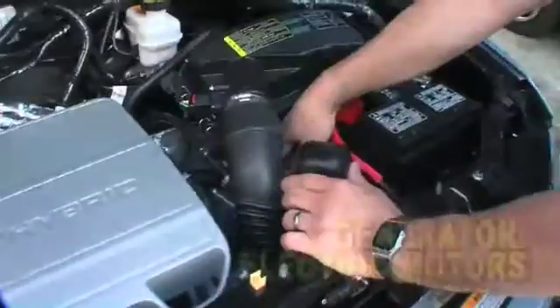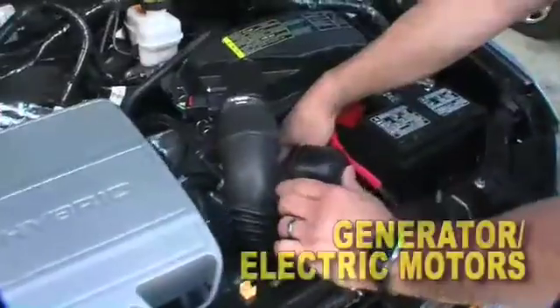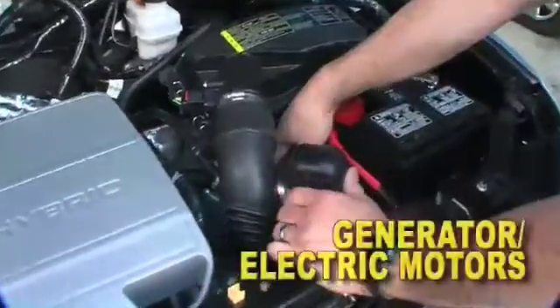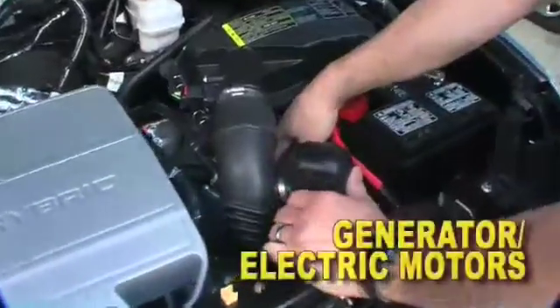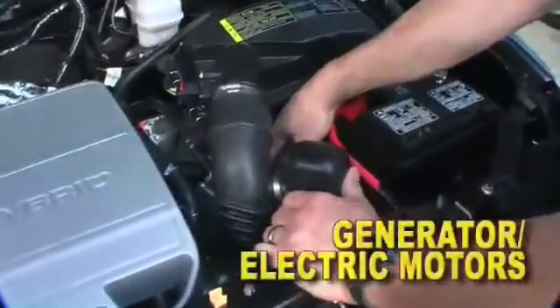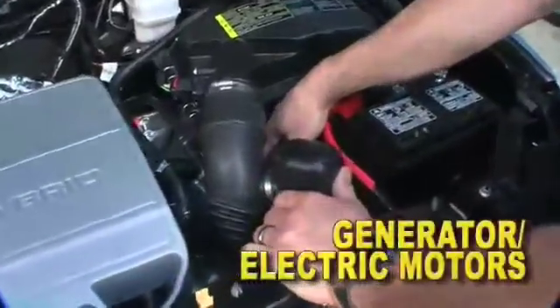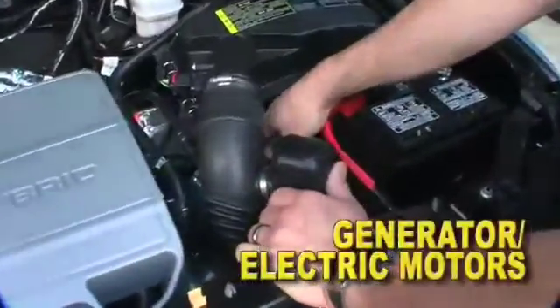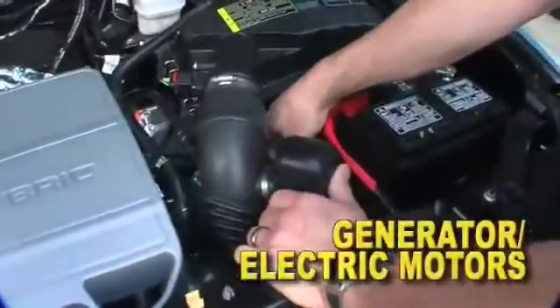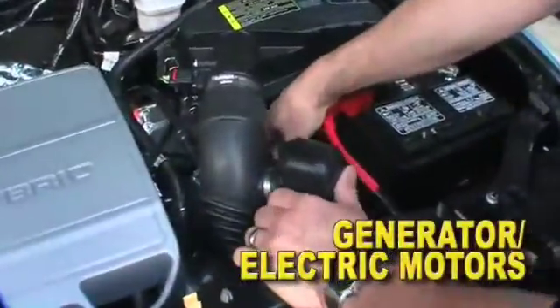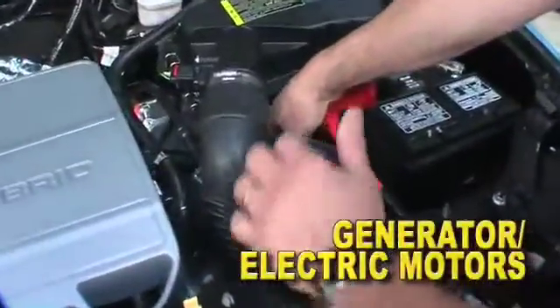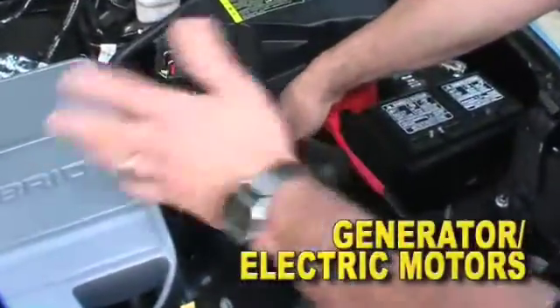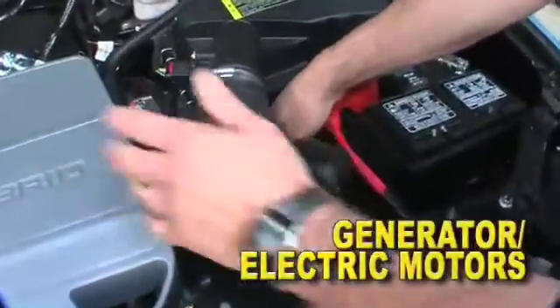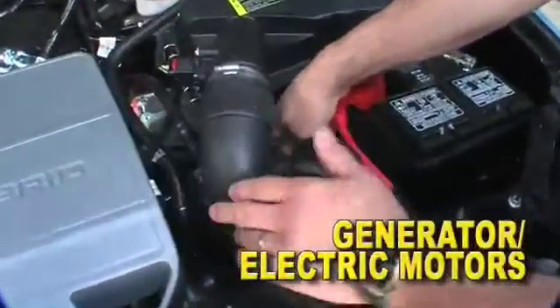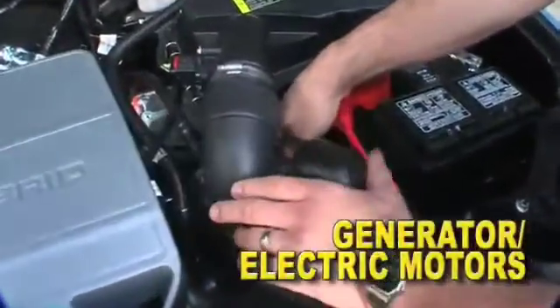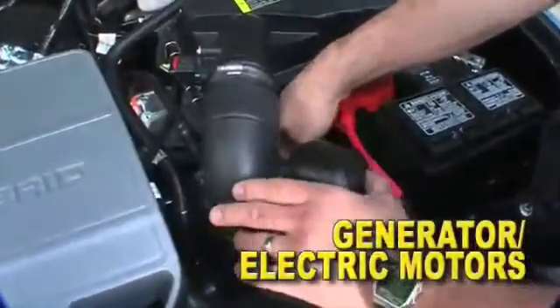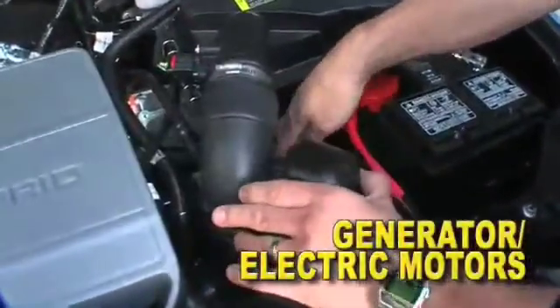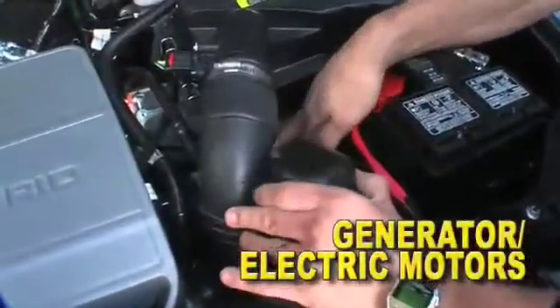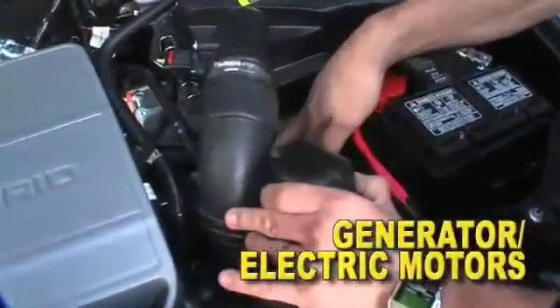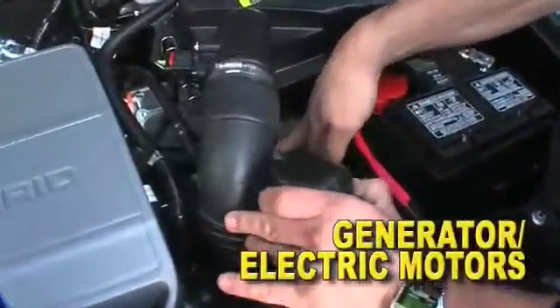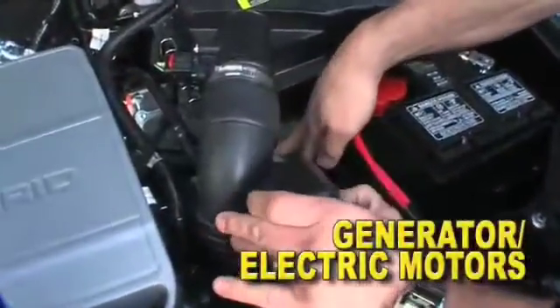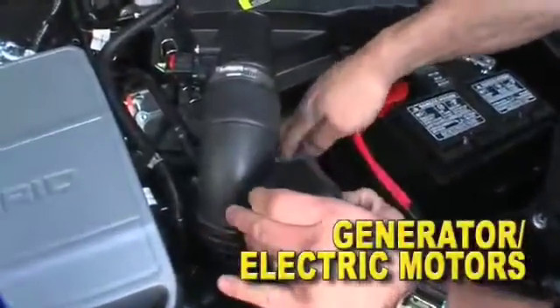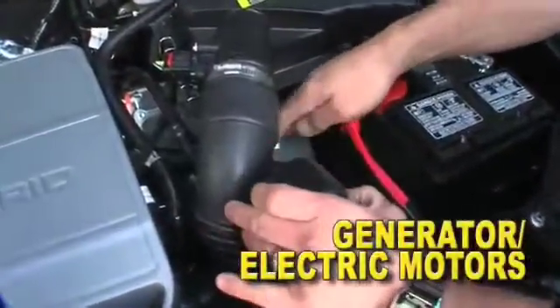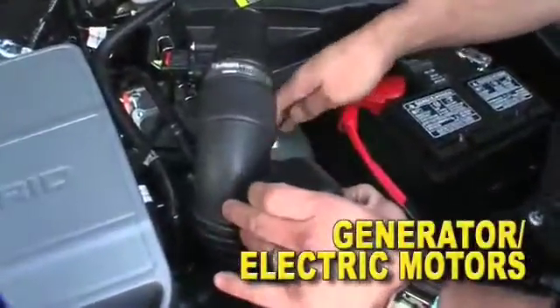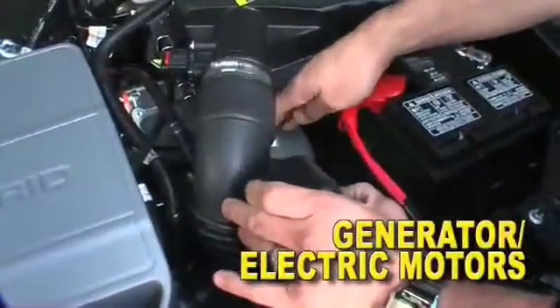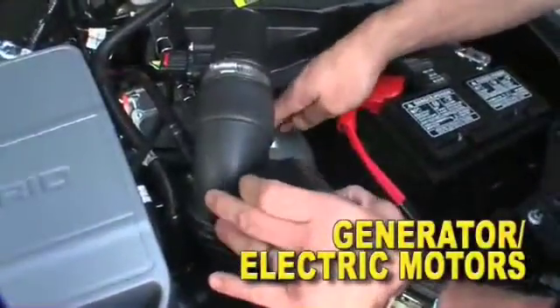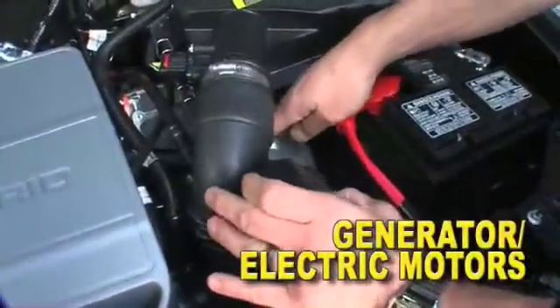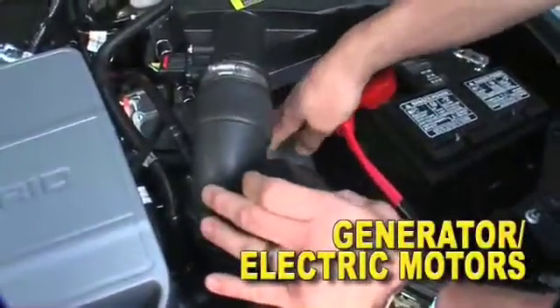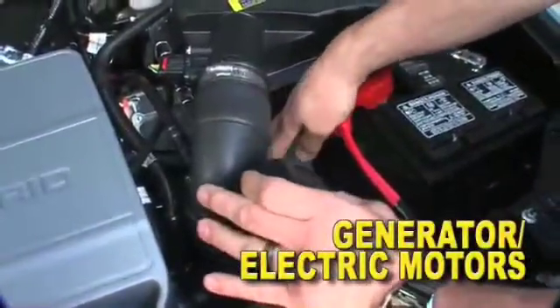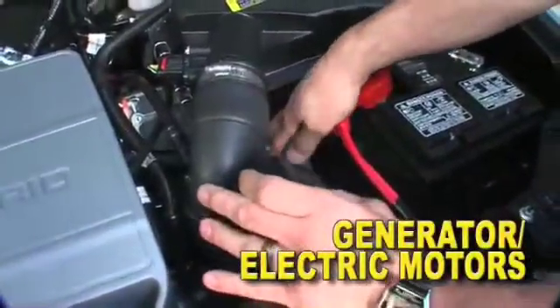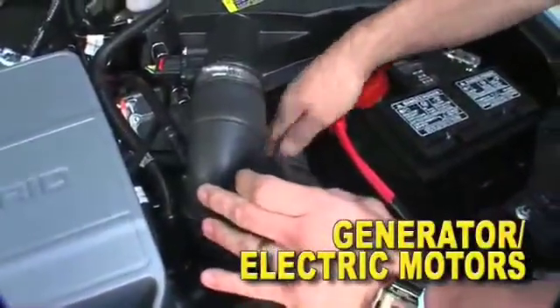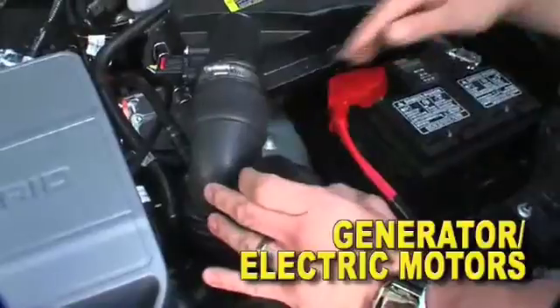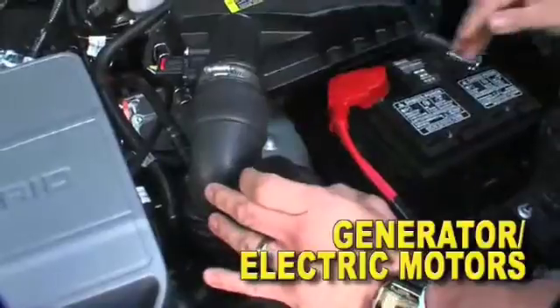In there there's a generator, and below that there's another generator and a traction motor, so there are two electric motors in total.